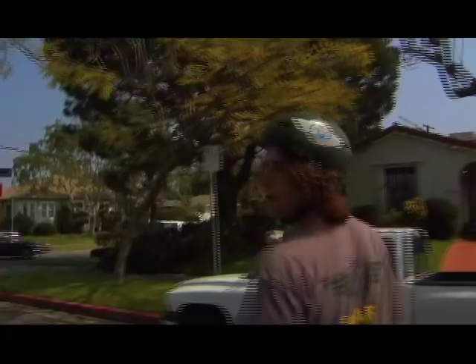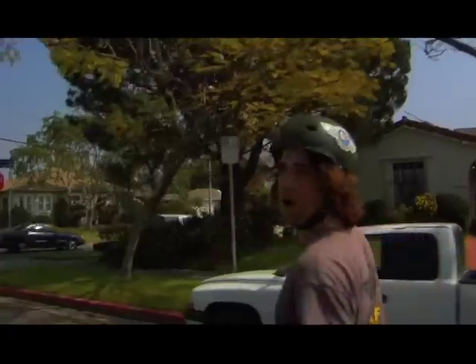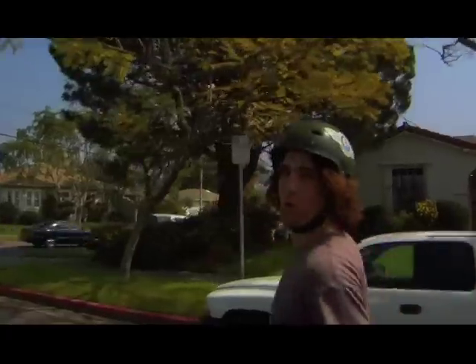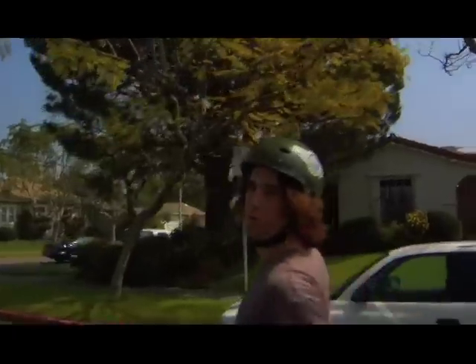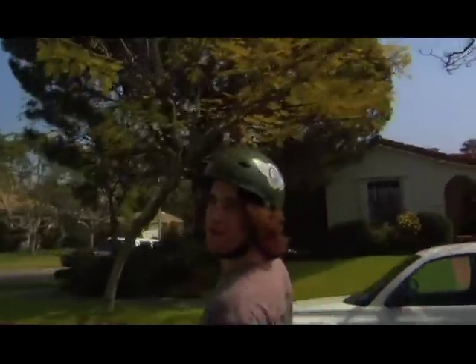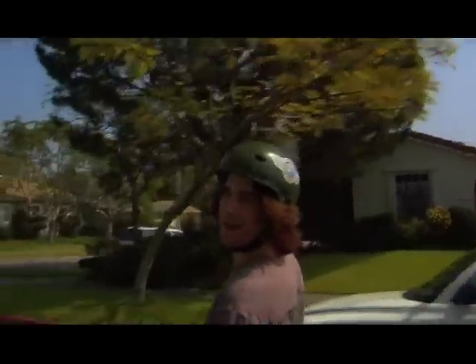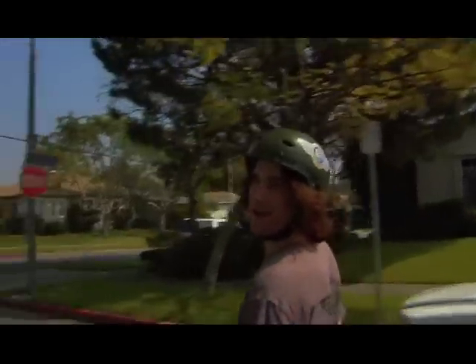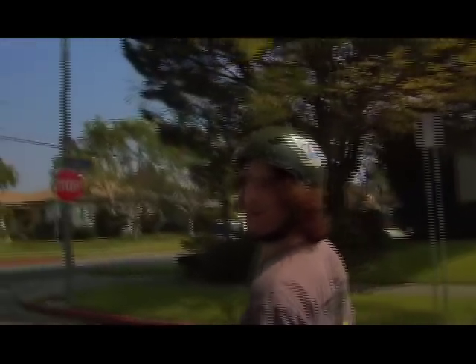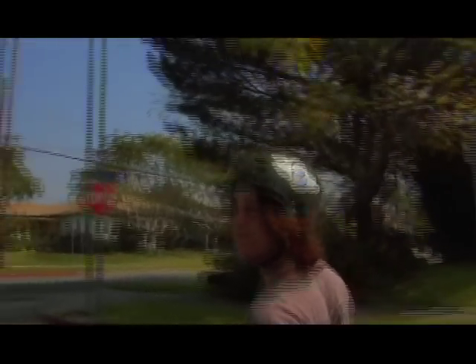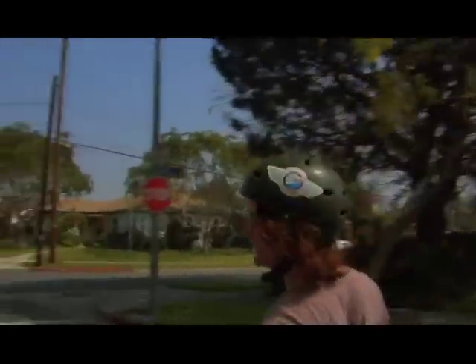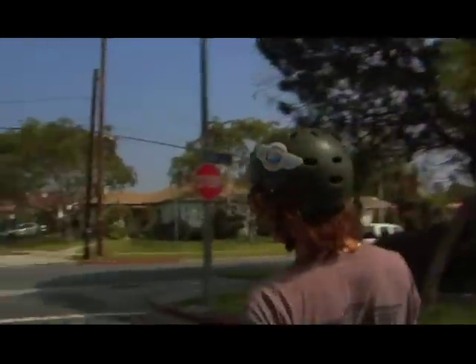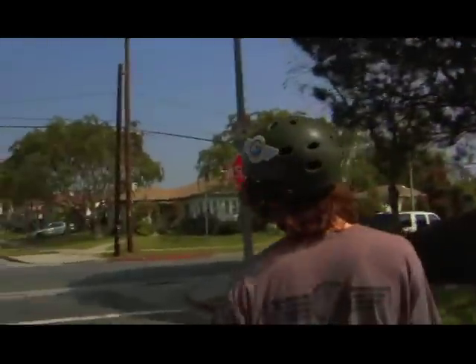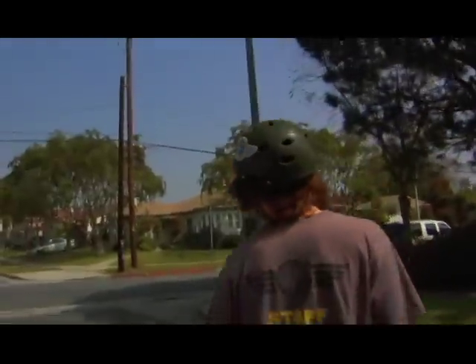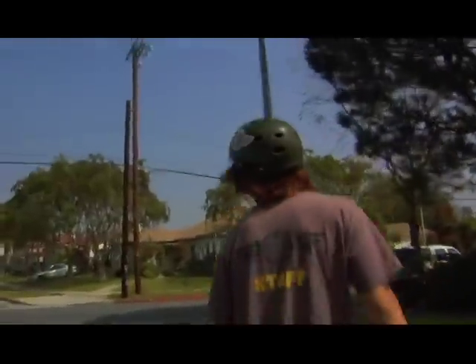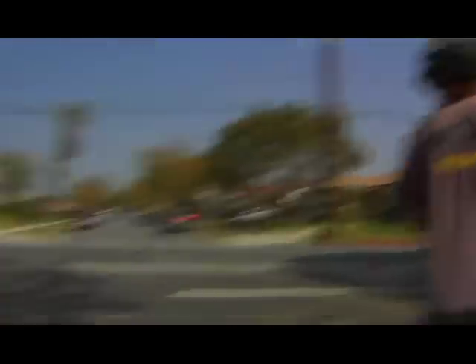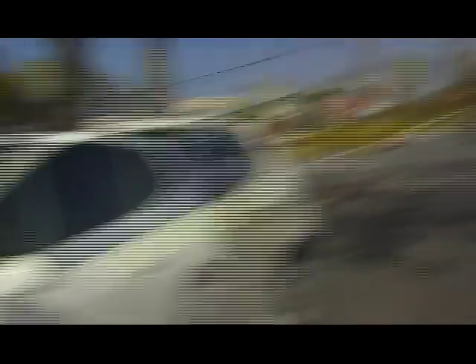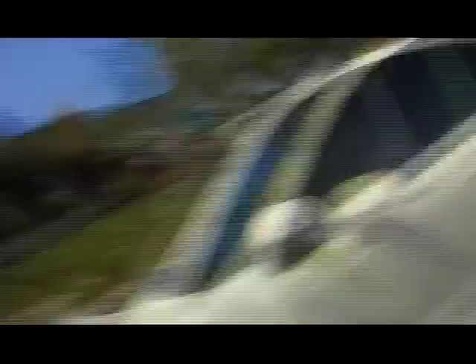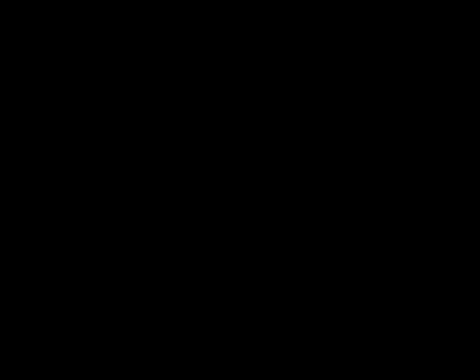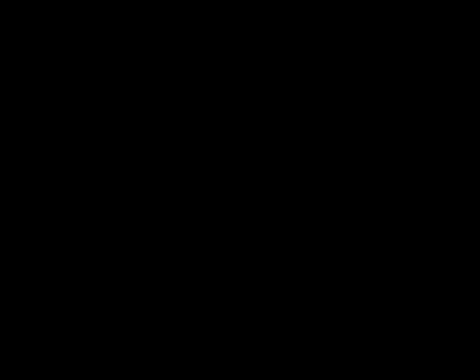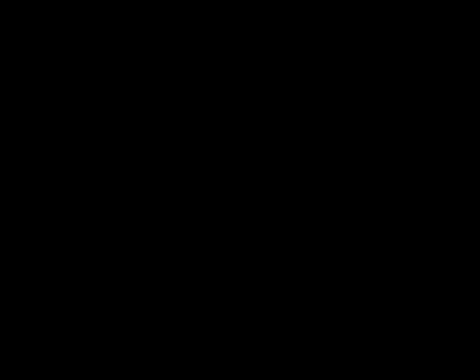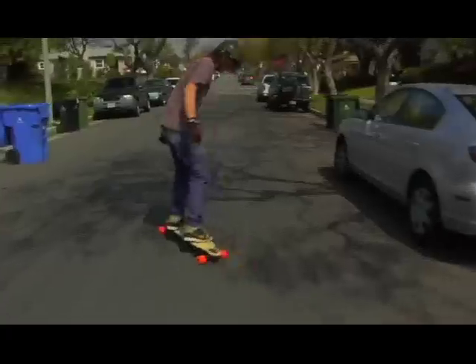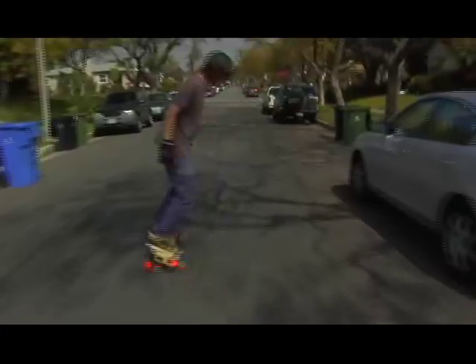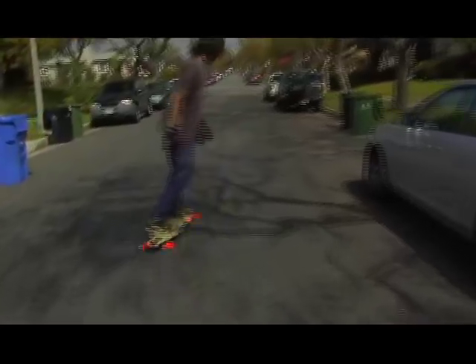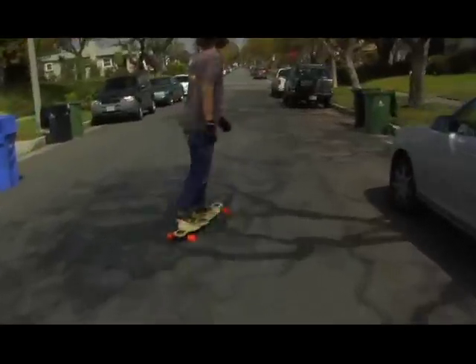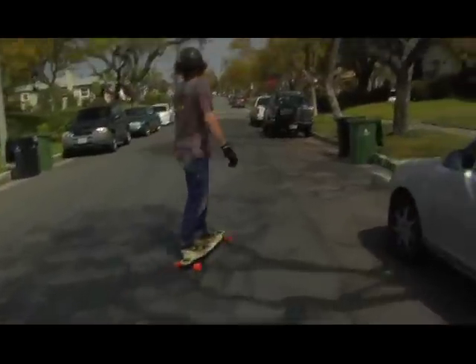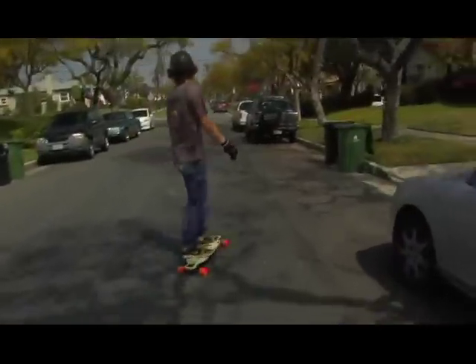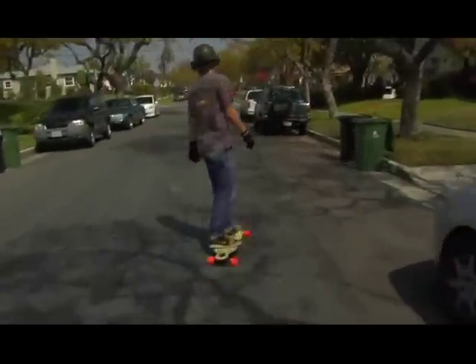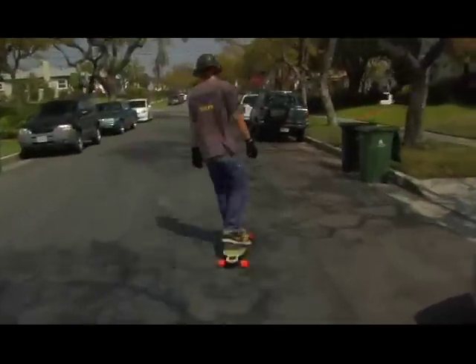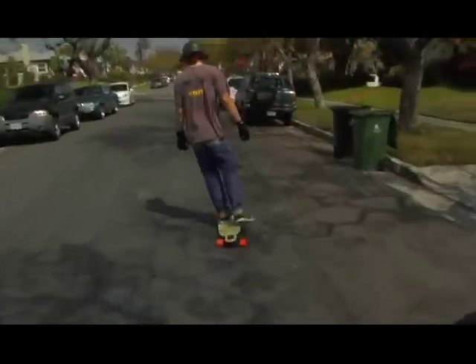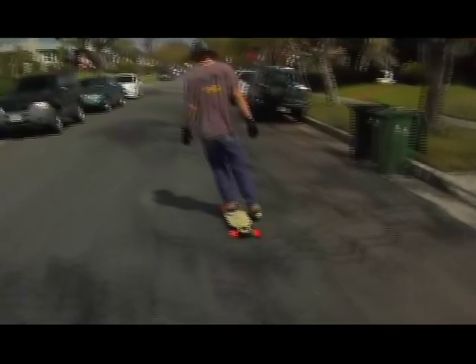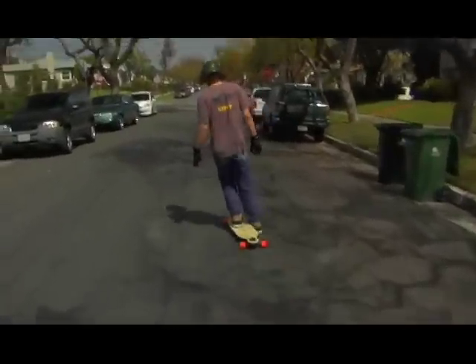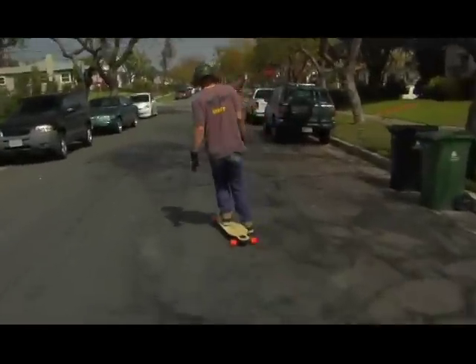Yeah baby, you just saved yourself from running into a car. Keep it practice and you can do this at any speed.